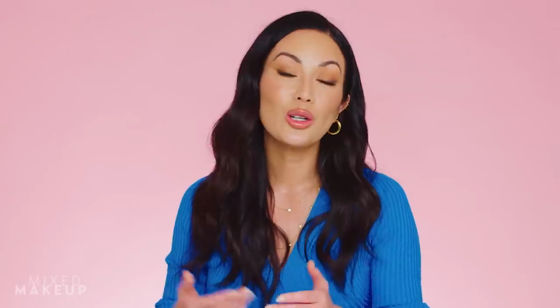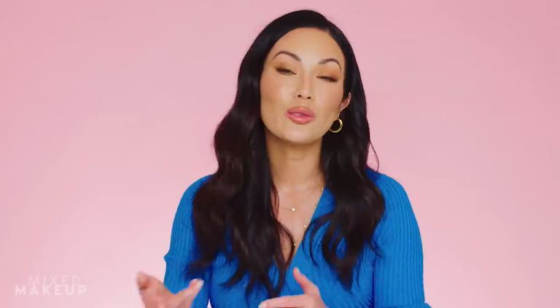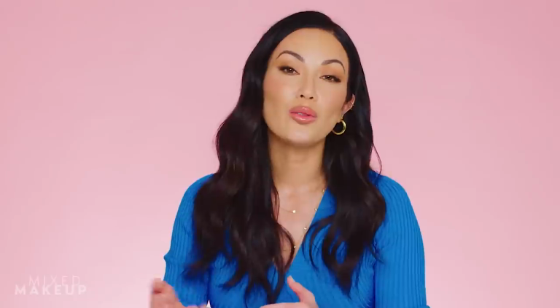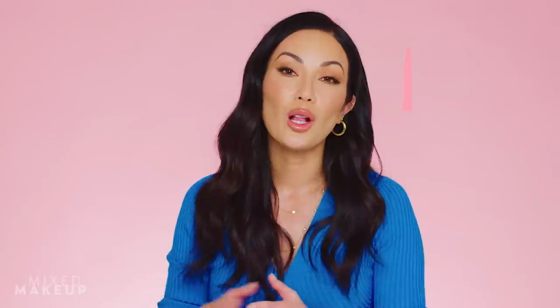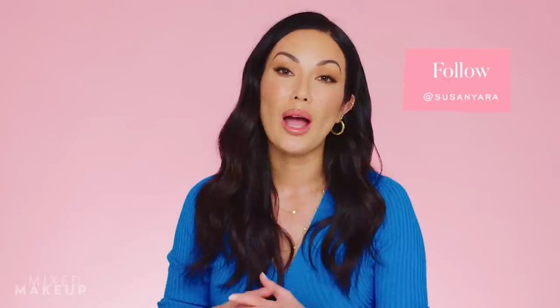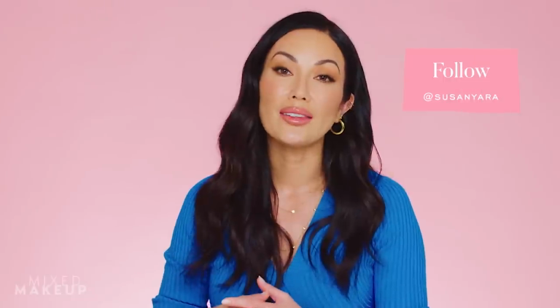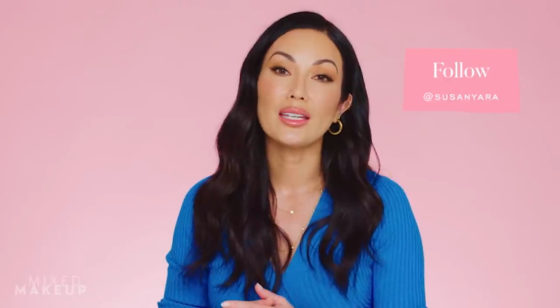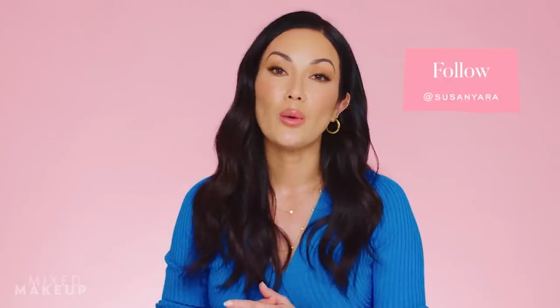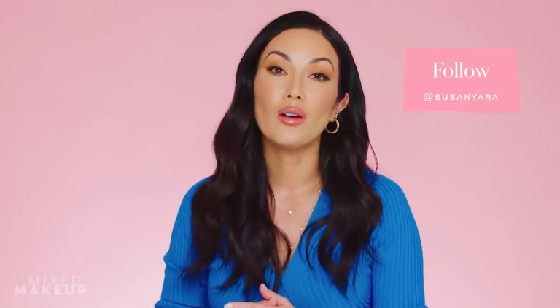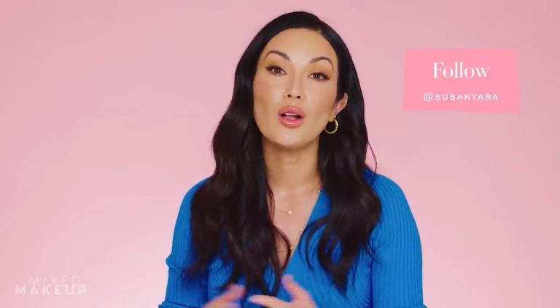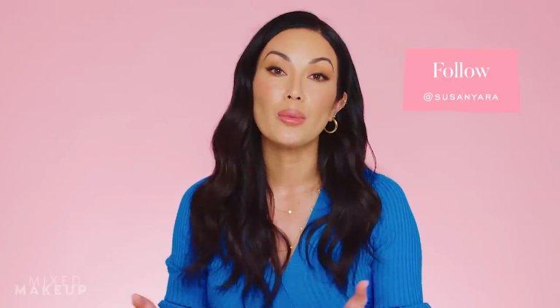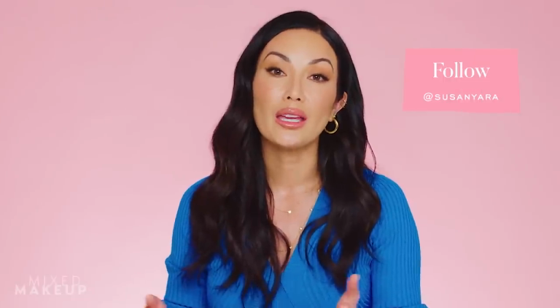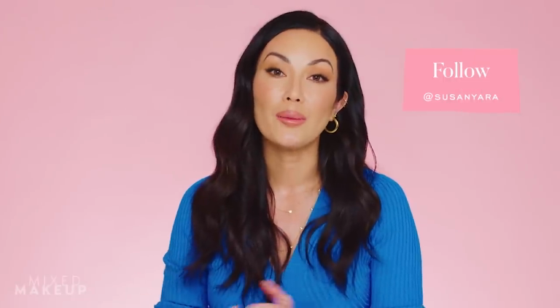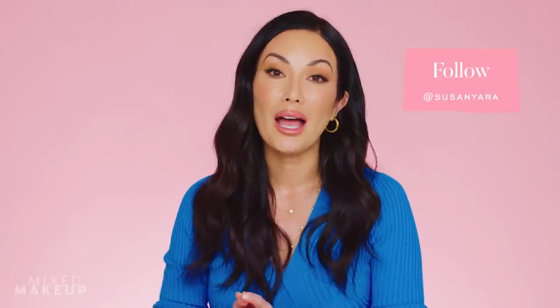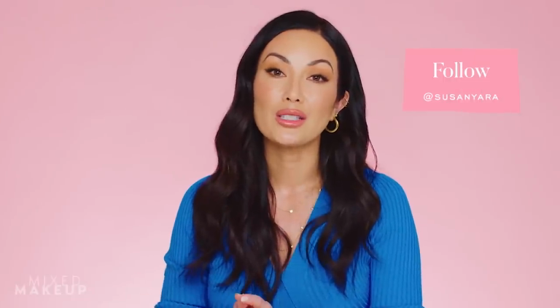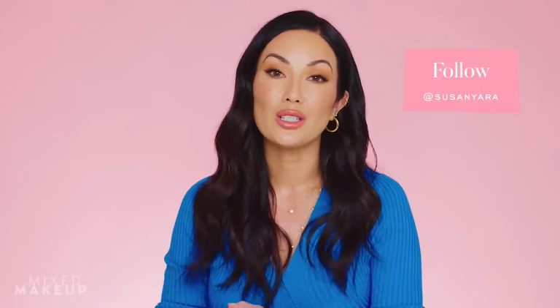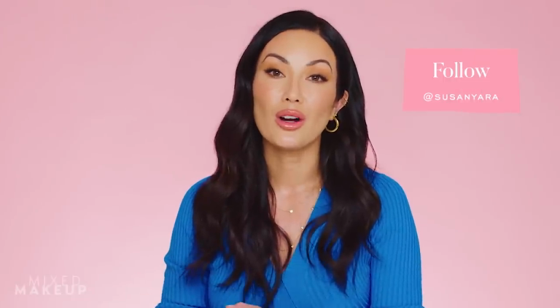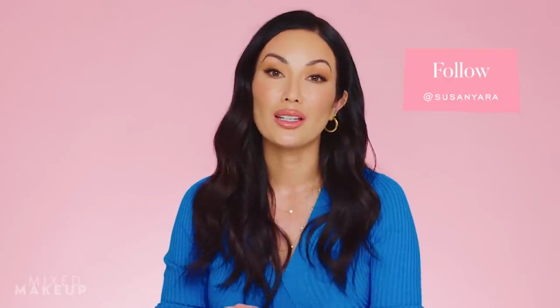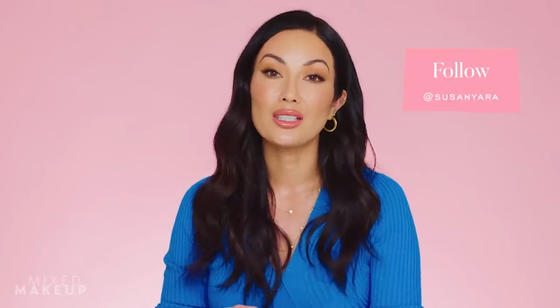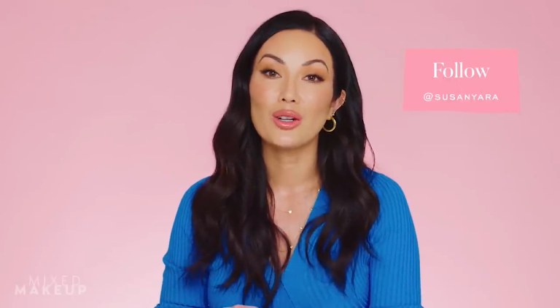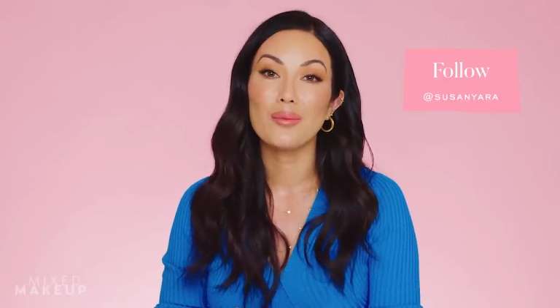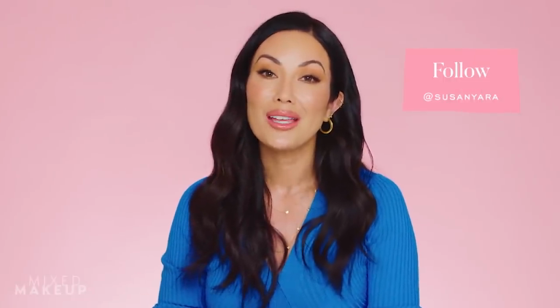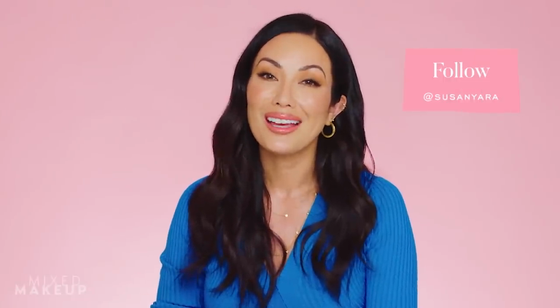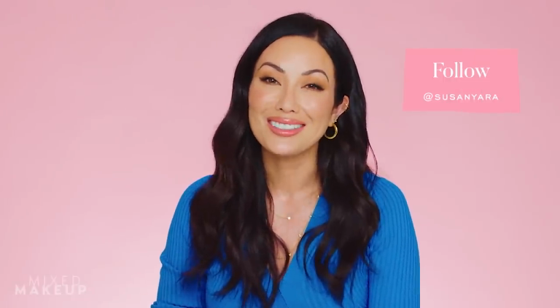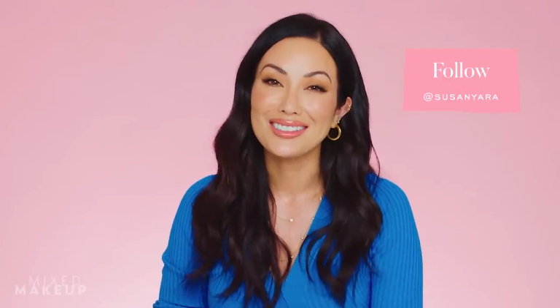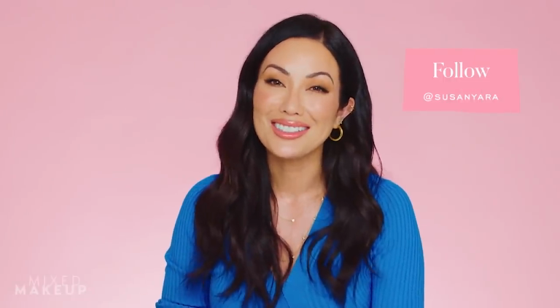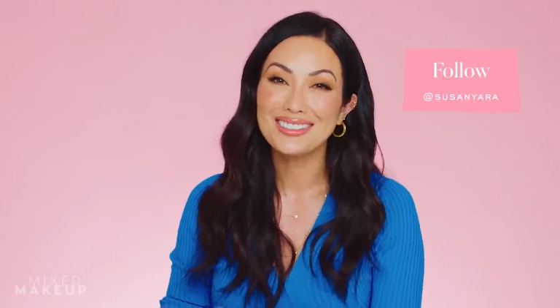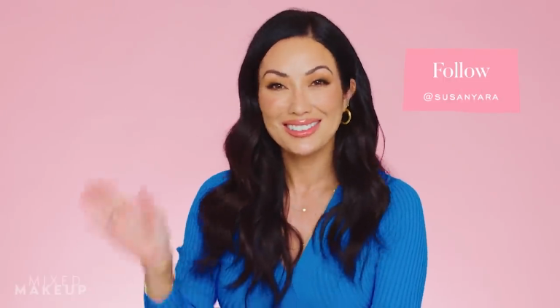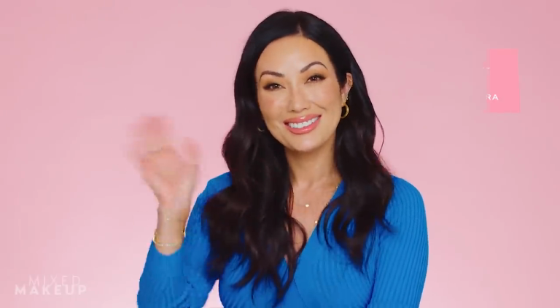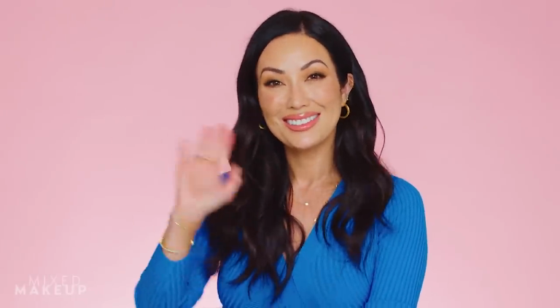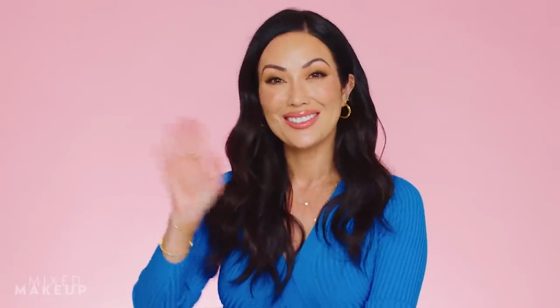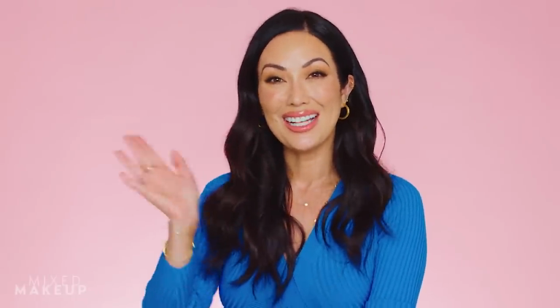Go give her a follow at the EcoWell. Follow me — I'm at Susan Yara on Instagram. Talk to you soon, bye.